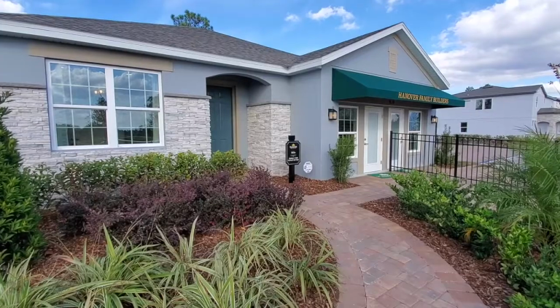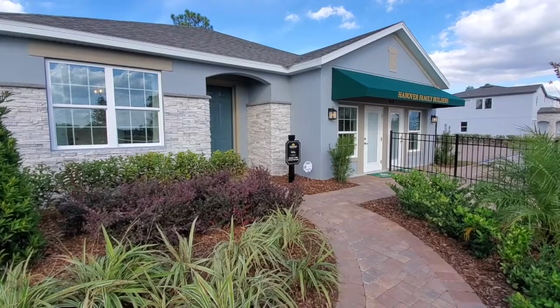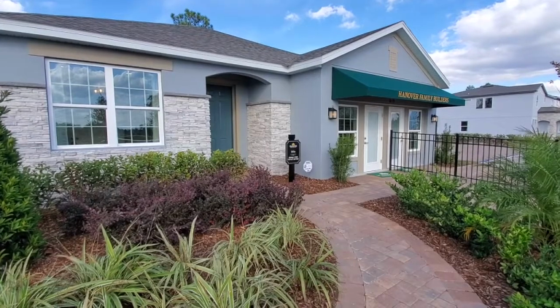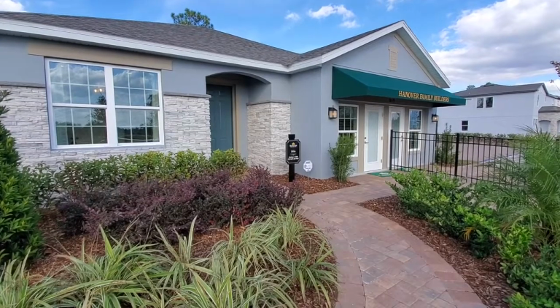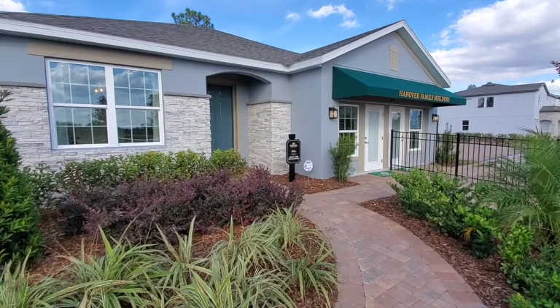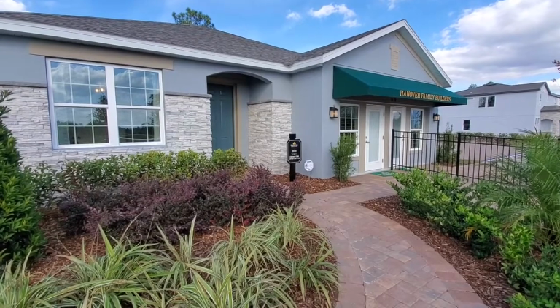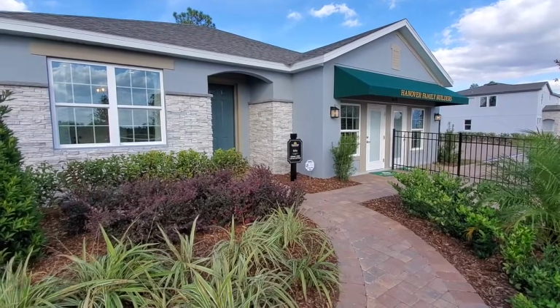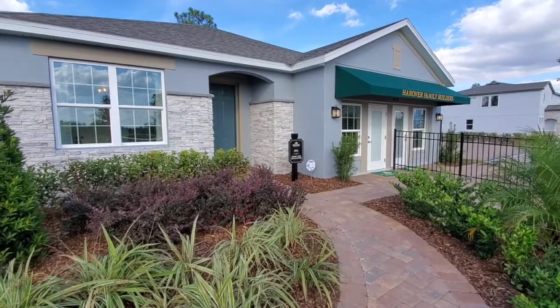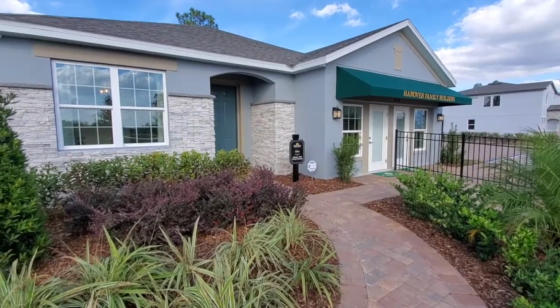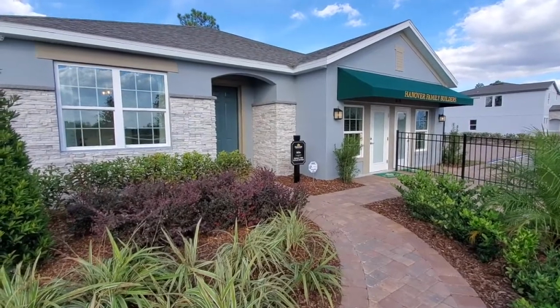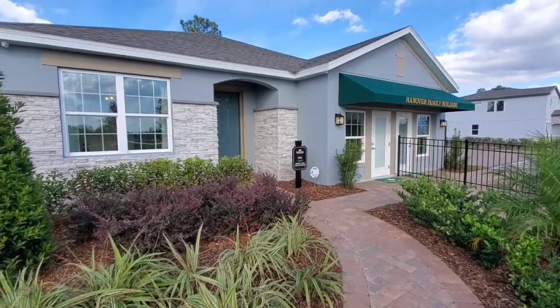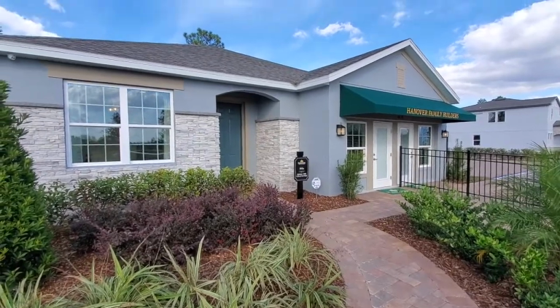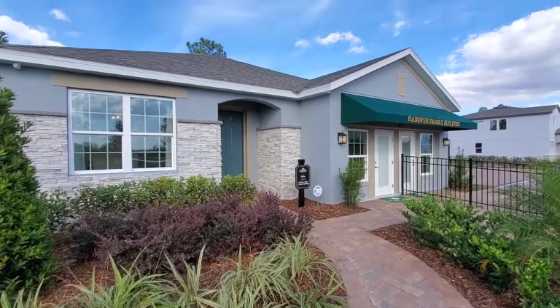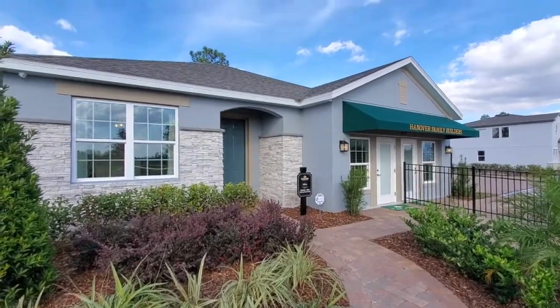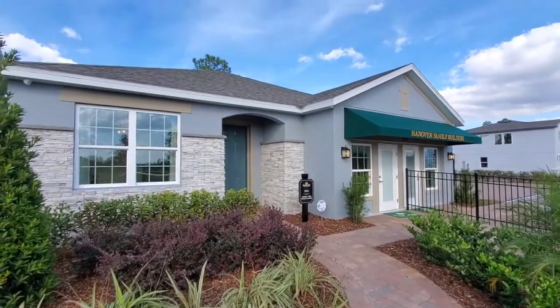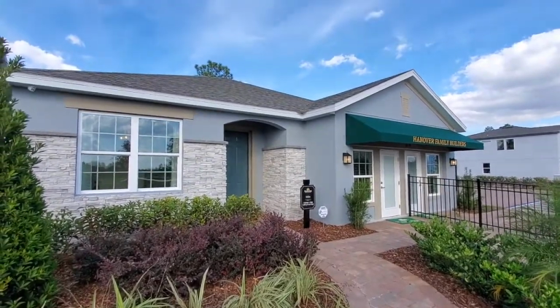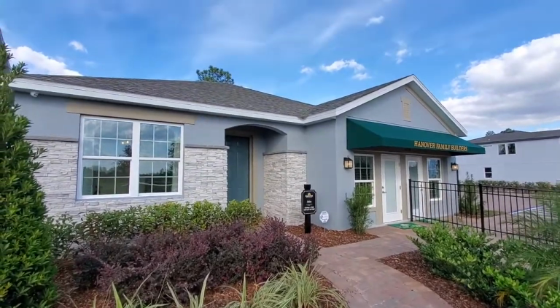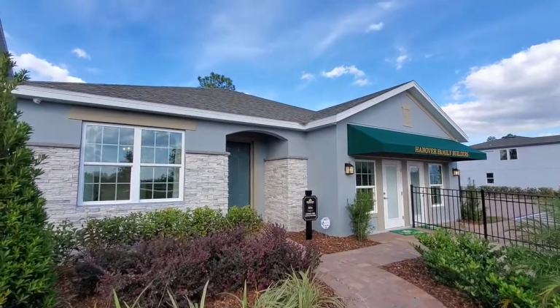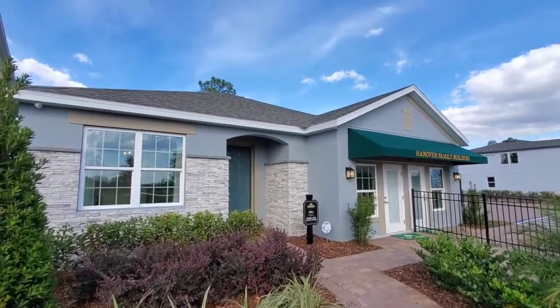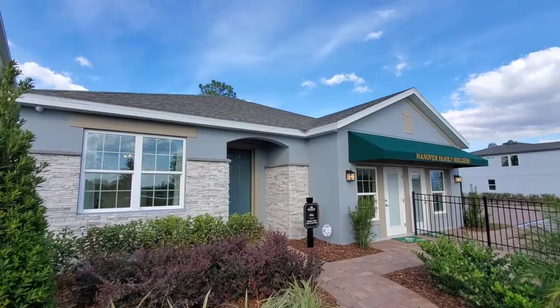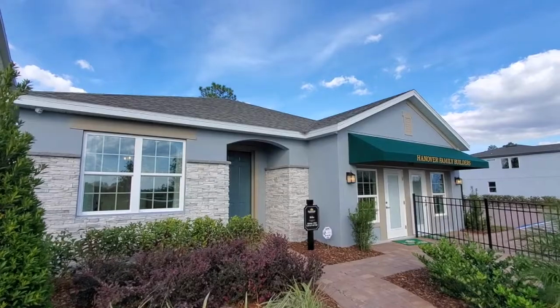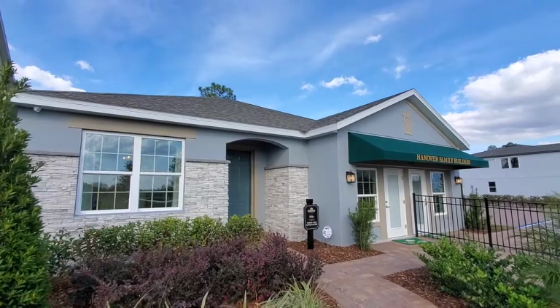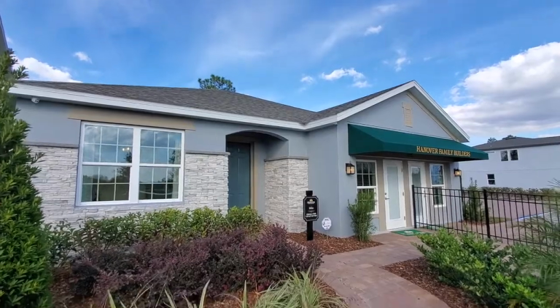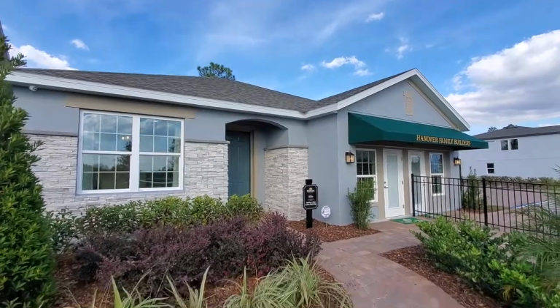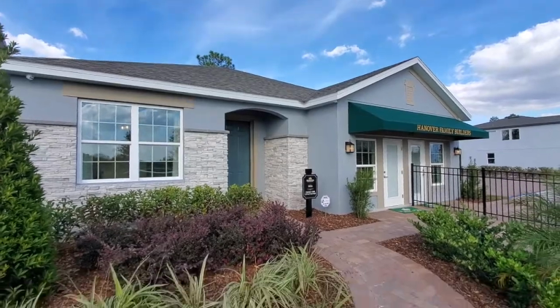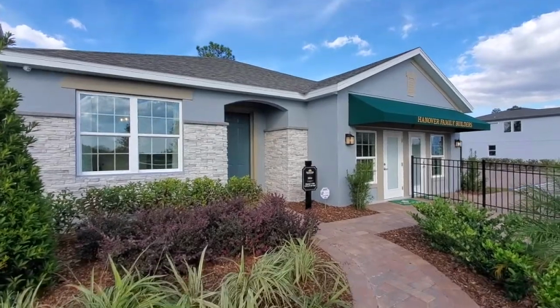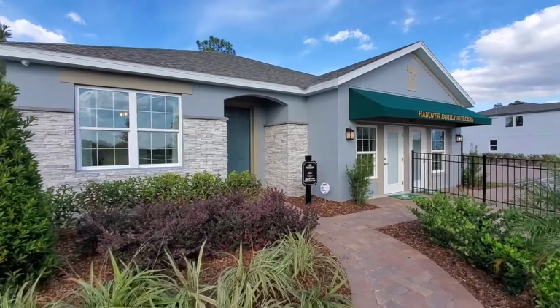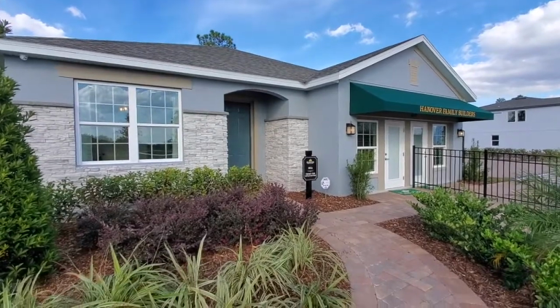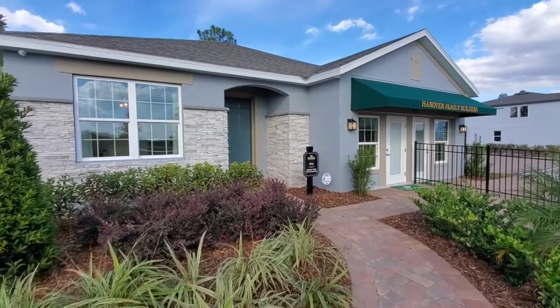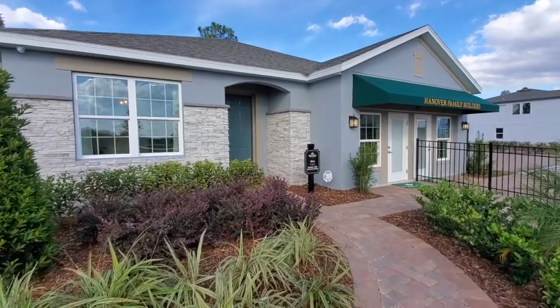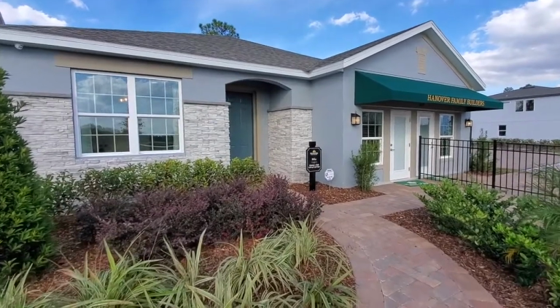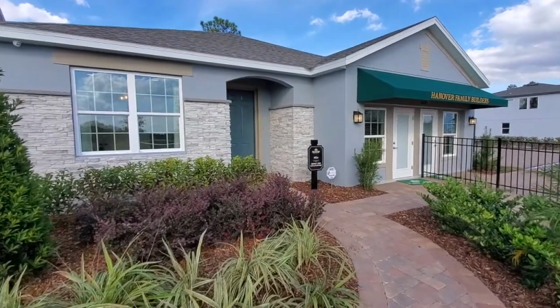All right, so let's go ahead and go inside. It's a beautiful day today in the seventies, blue skies. This is Florida living at its best.